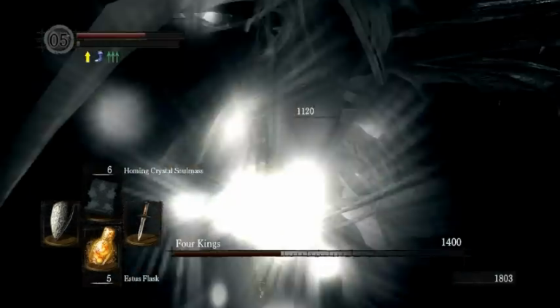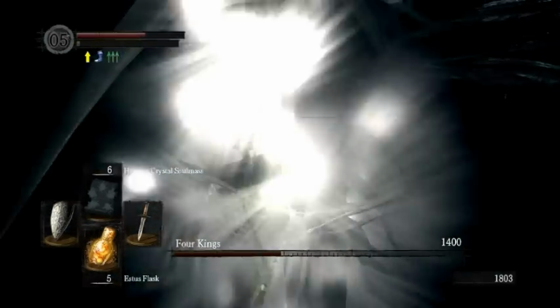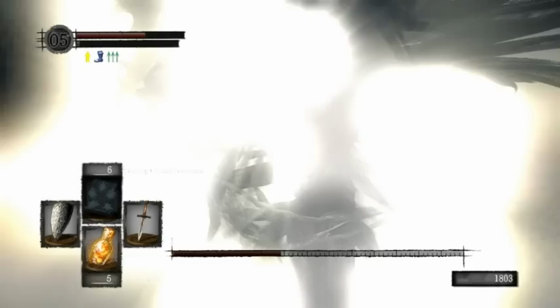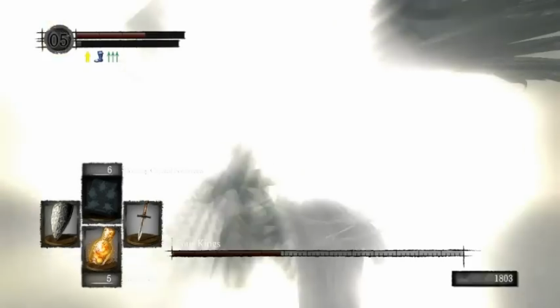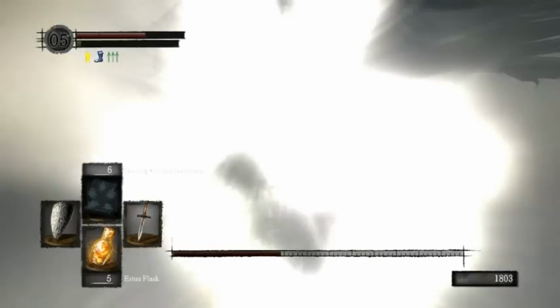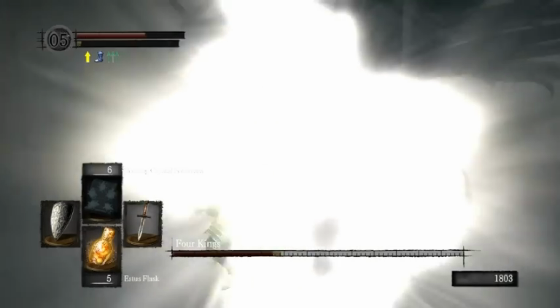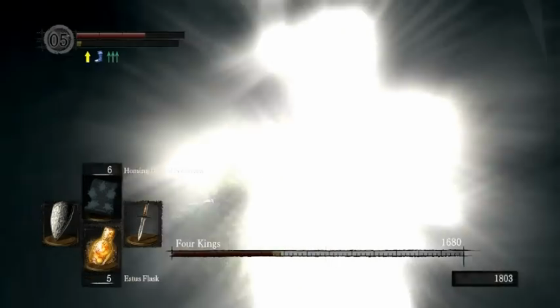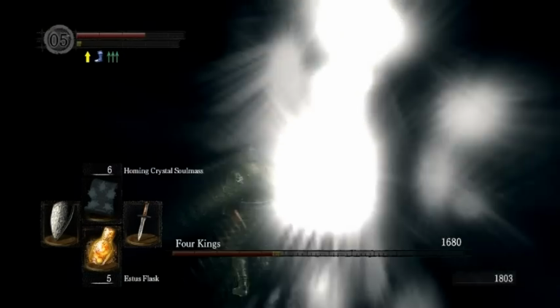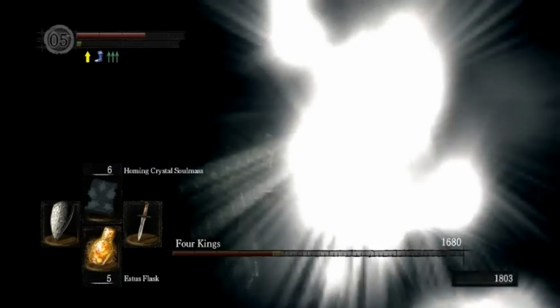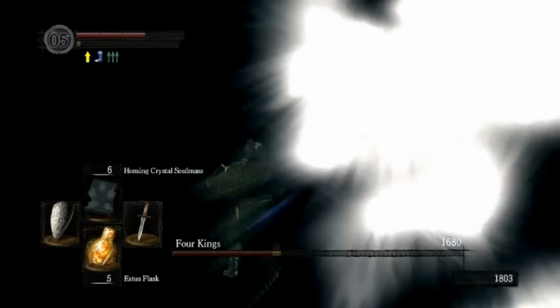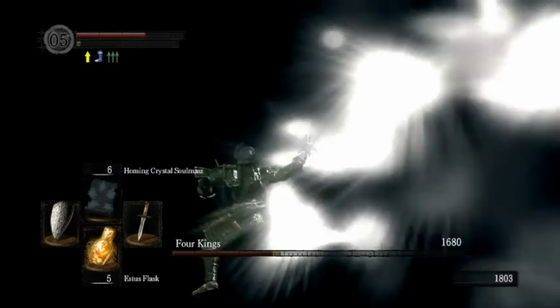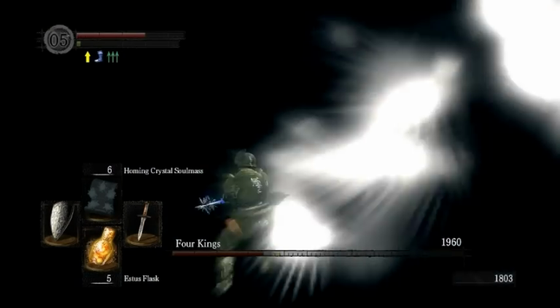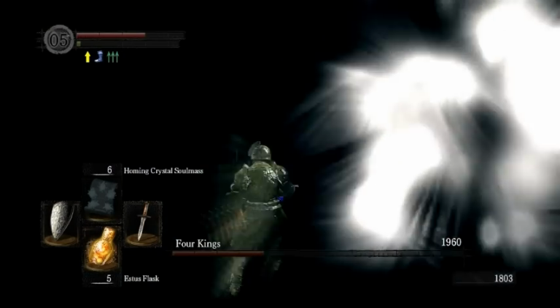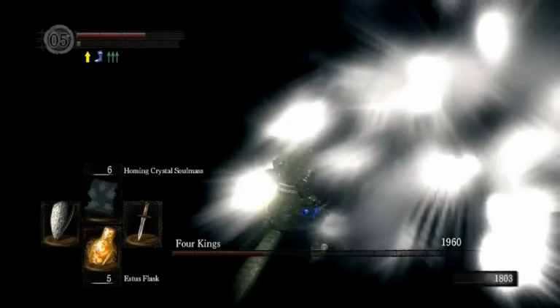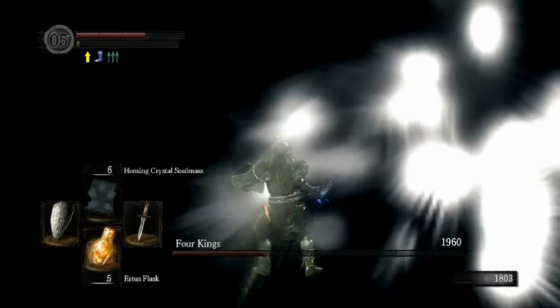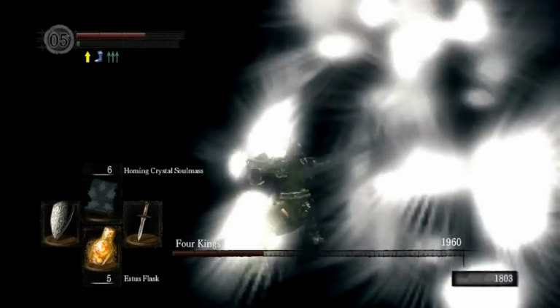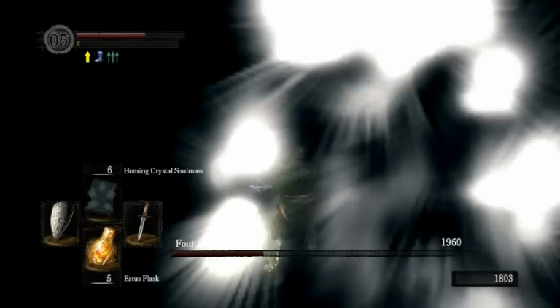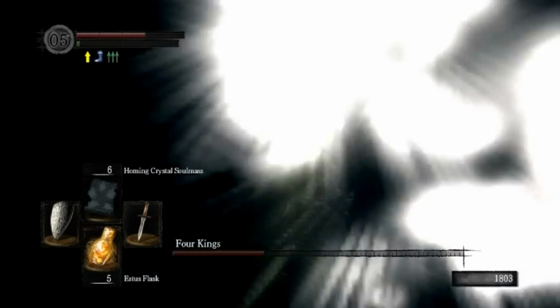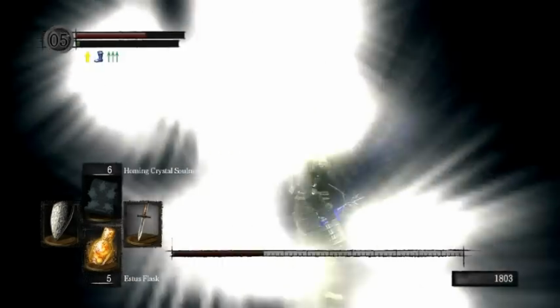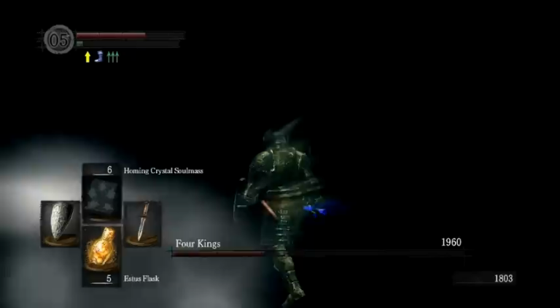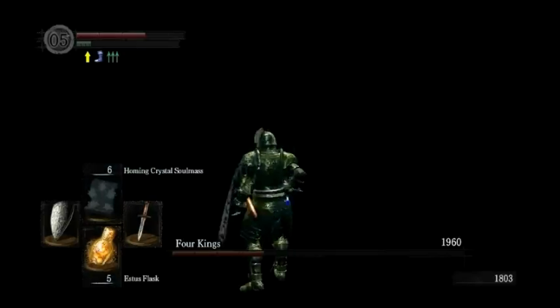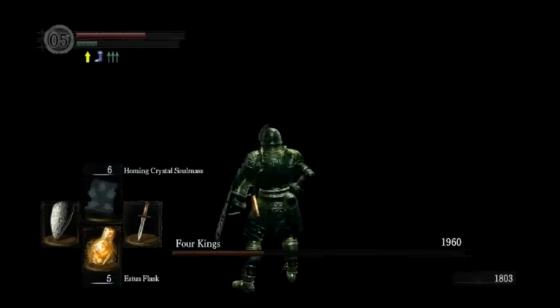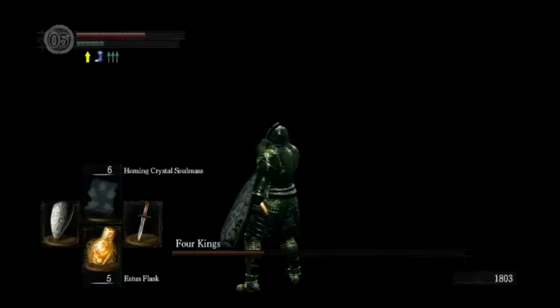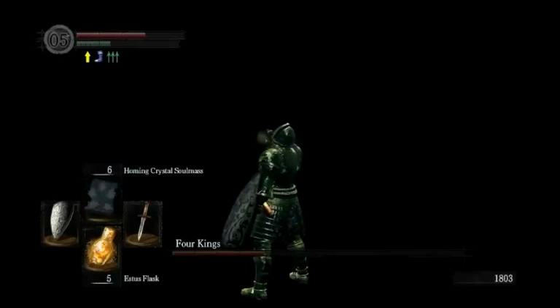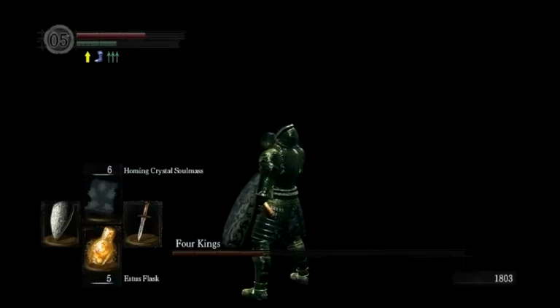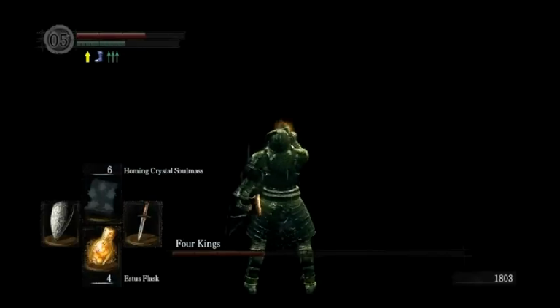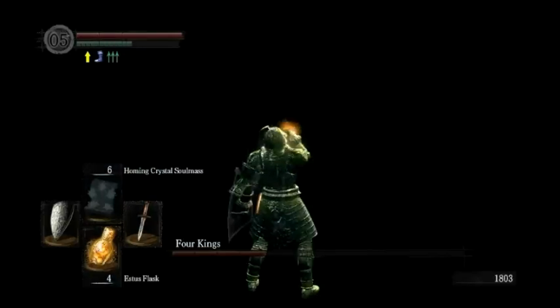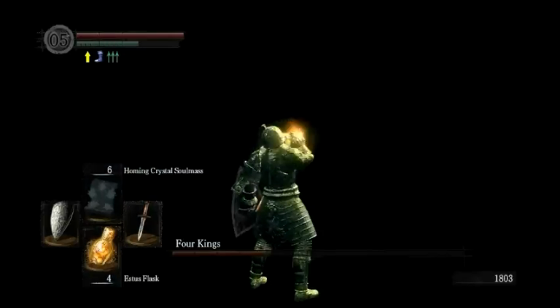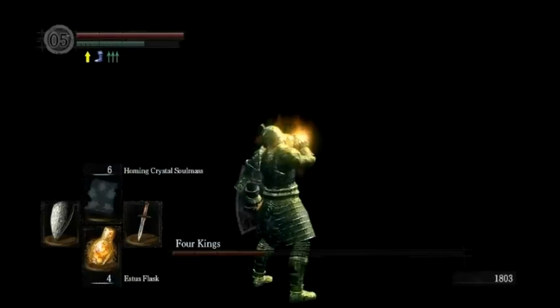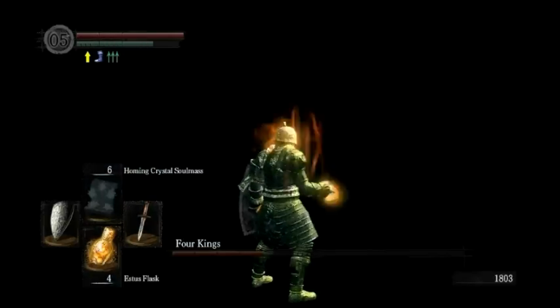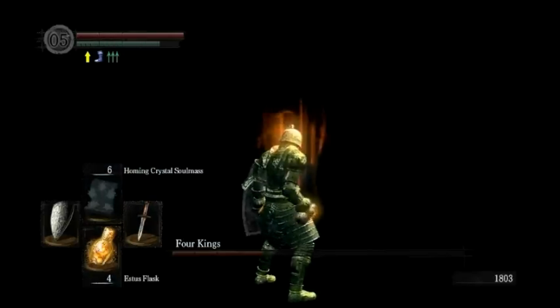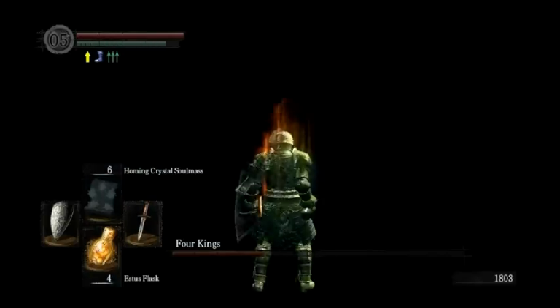It's just stab, stab, stab, stab — keep stabbing the corpse and as you can see it does a lot of damage. Heal between bosses. Cast Soul Mass beforehand. Then just sort of sit here, because sometimes they take a while to spawn if you kill them too quickly.